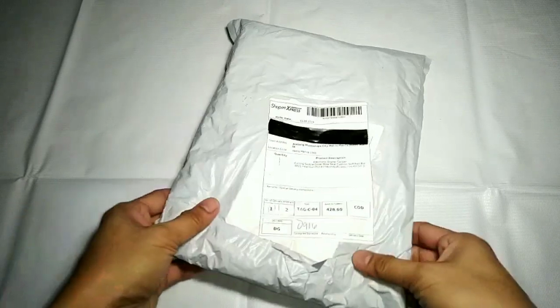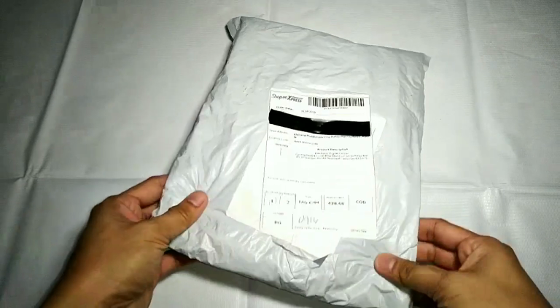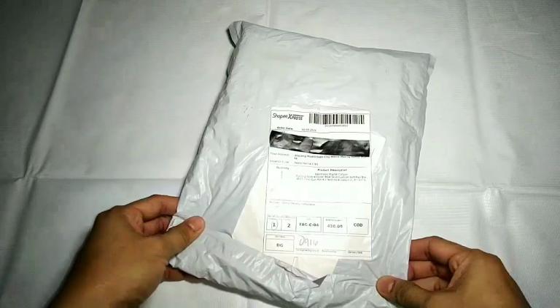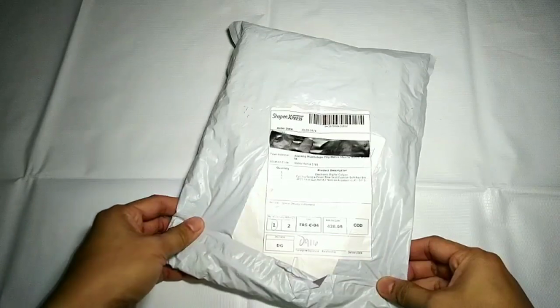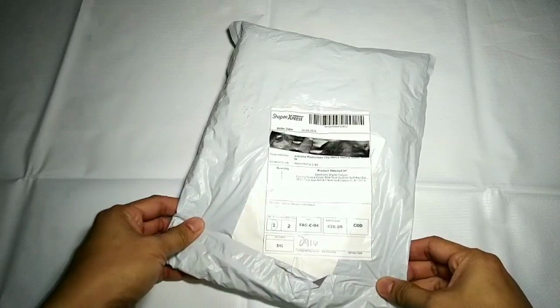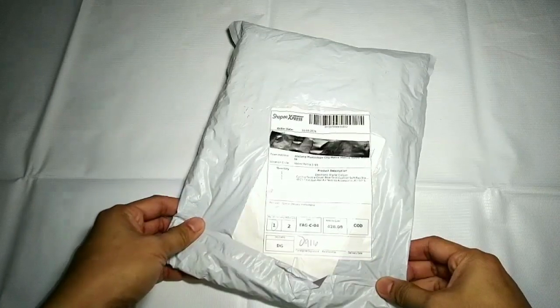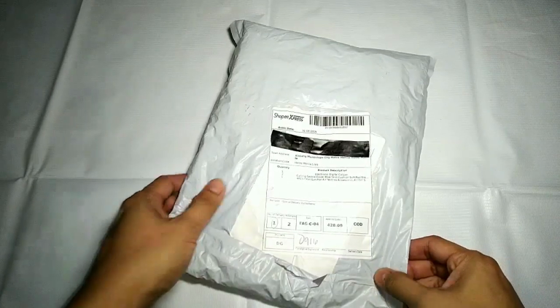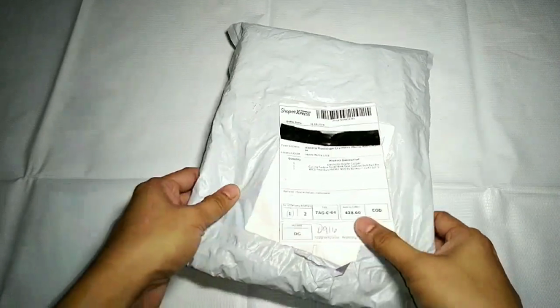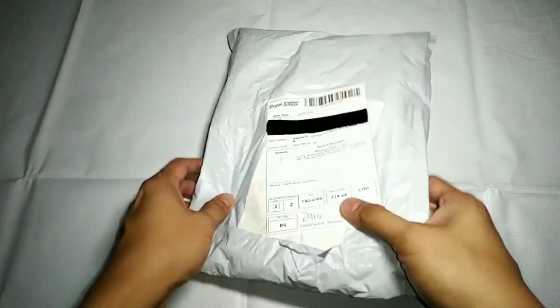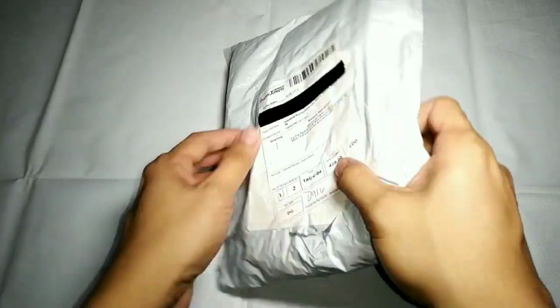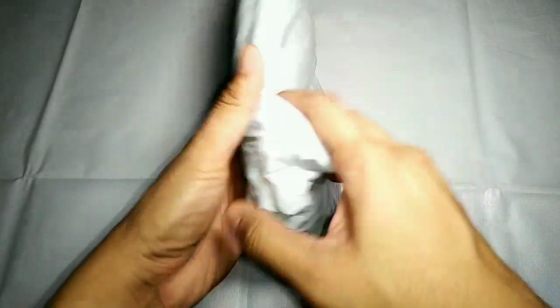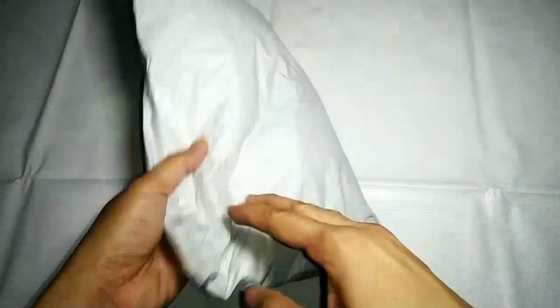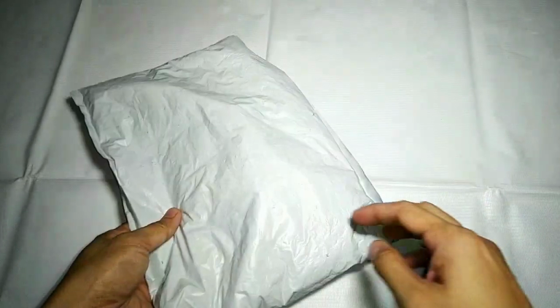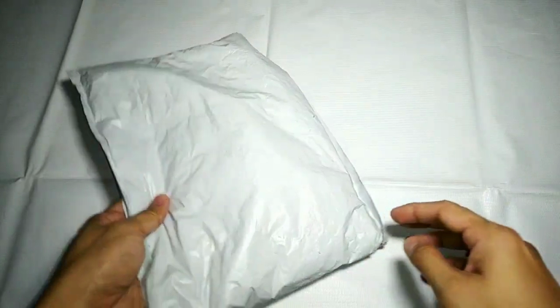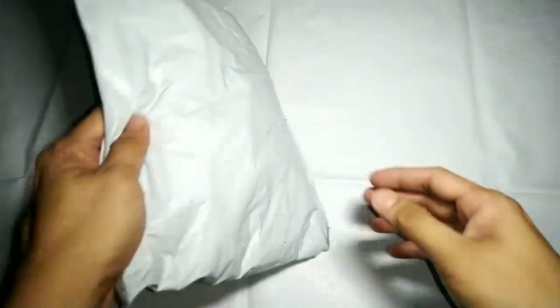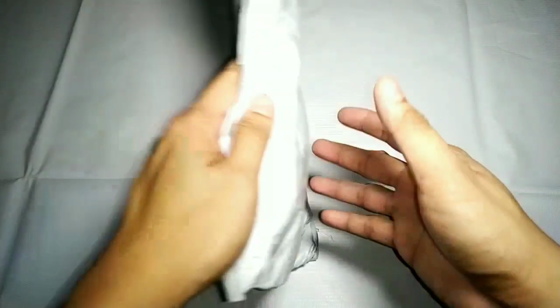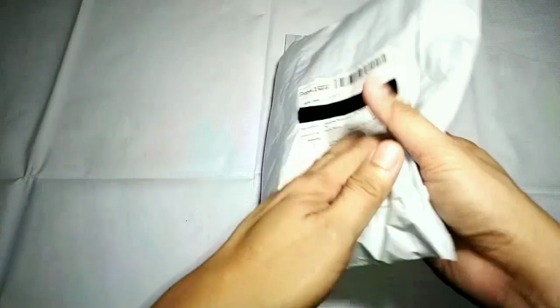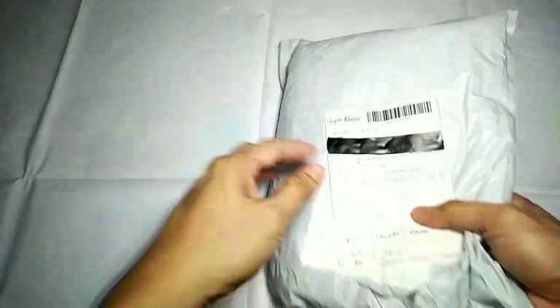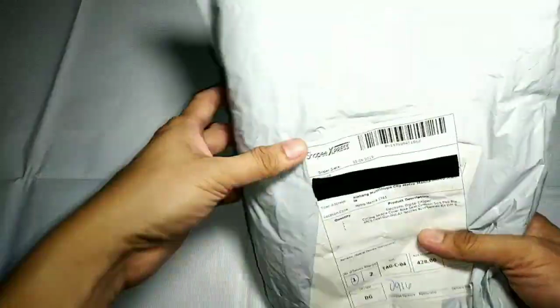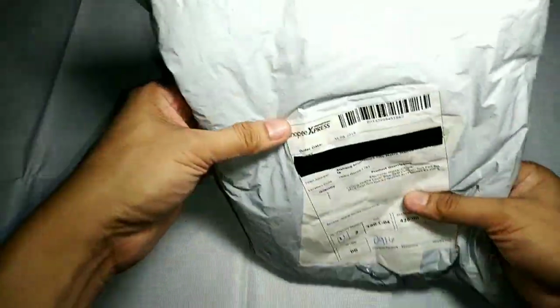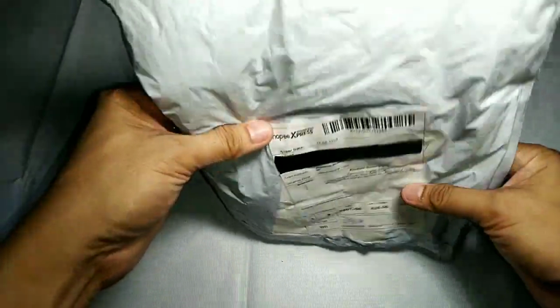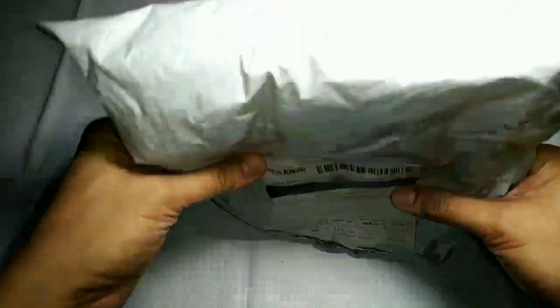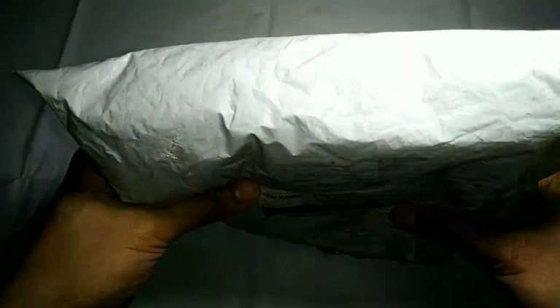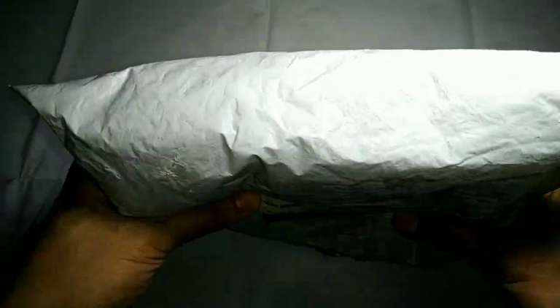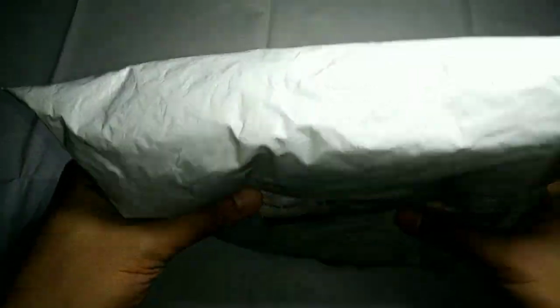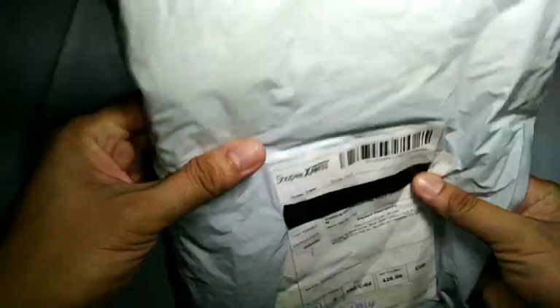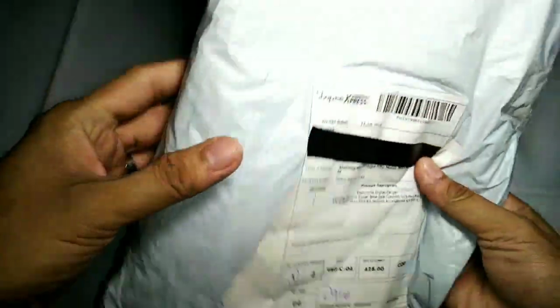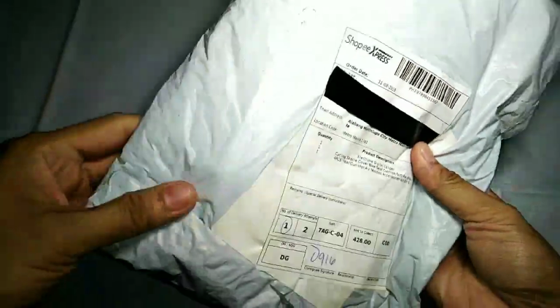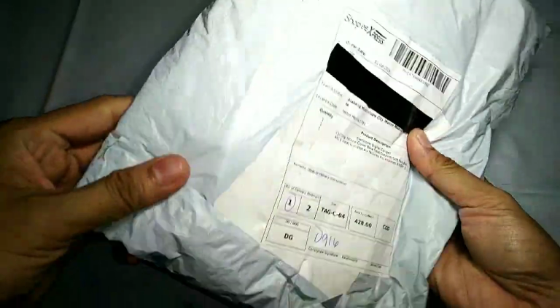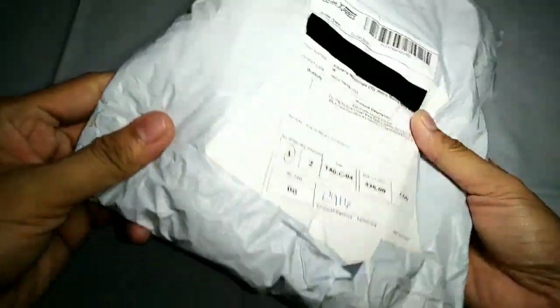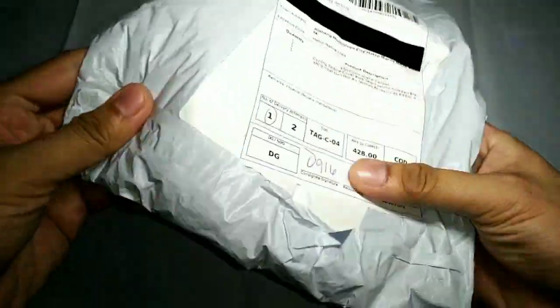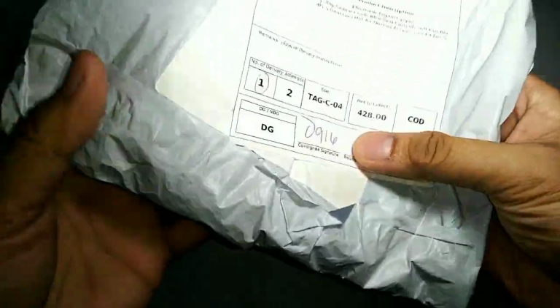Hello, it's Jack again. This video shows content of unboxing a digital Vernier caliper.